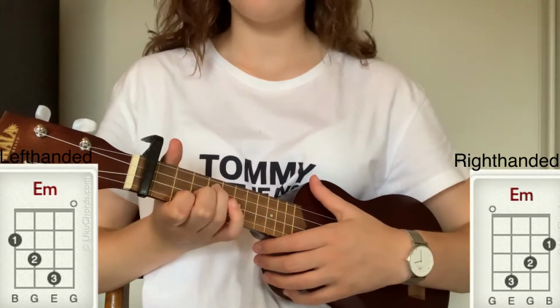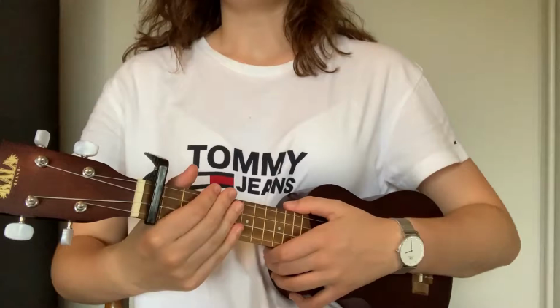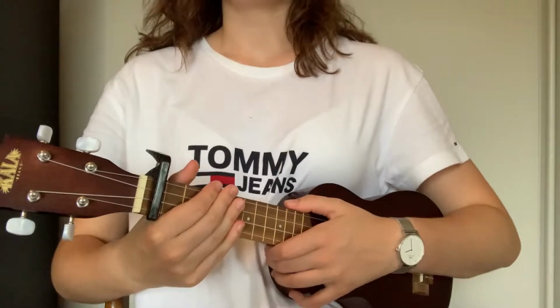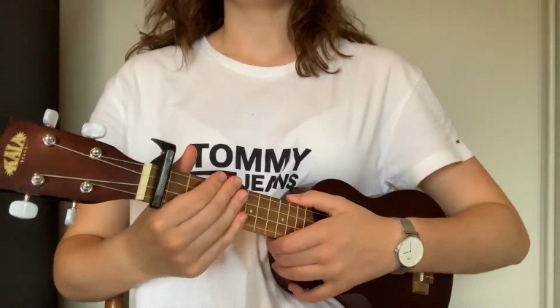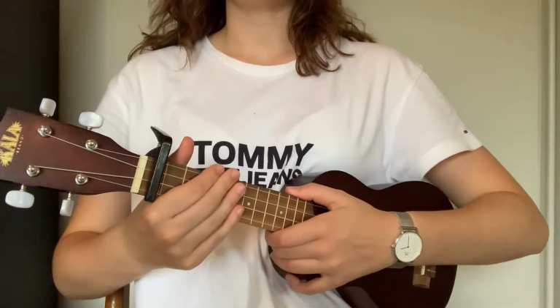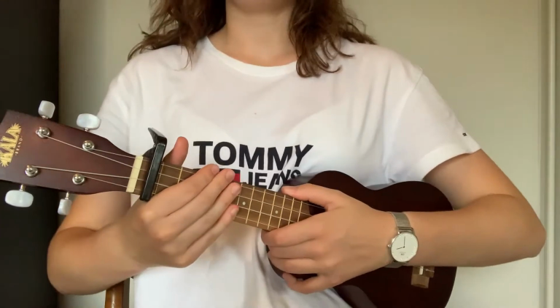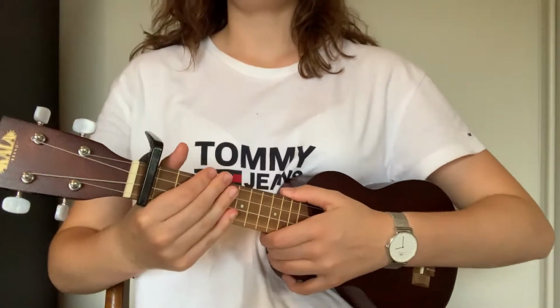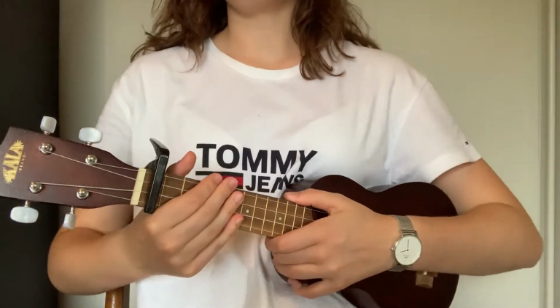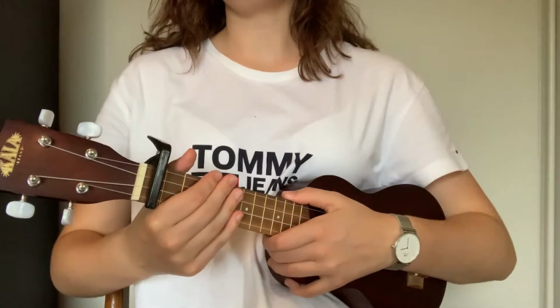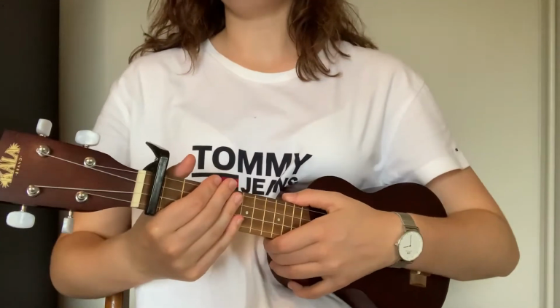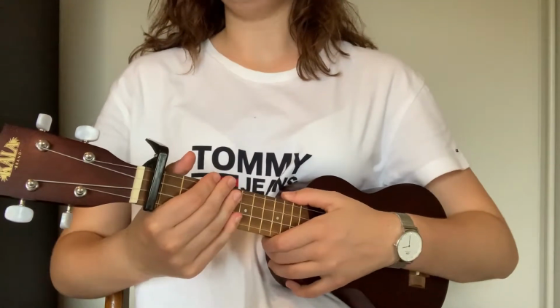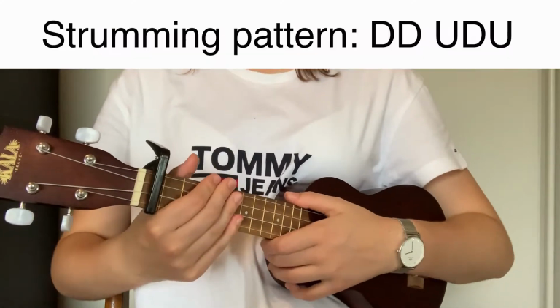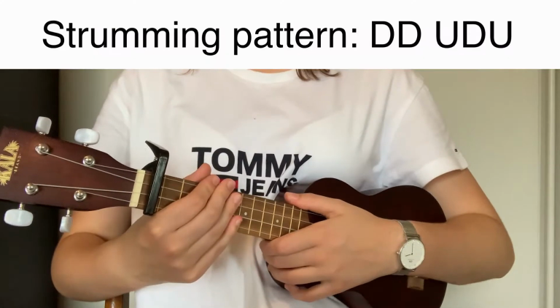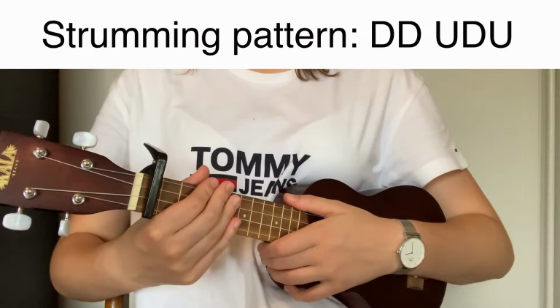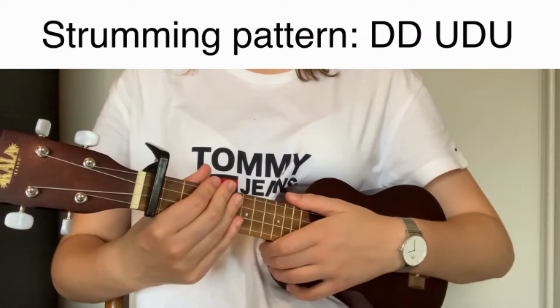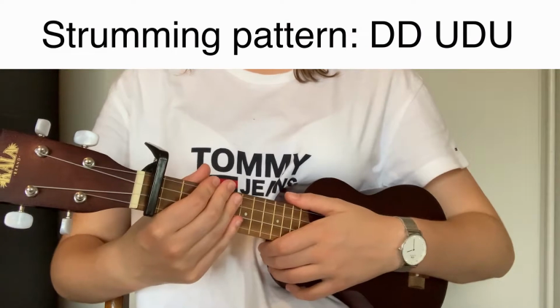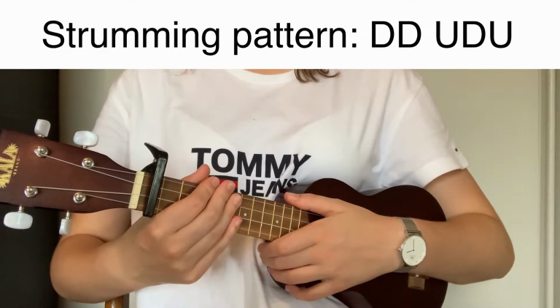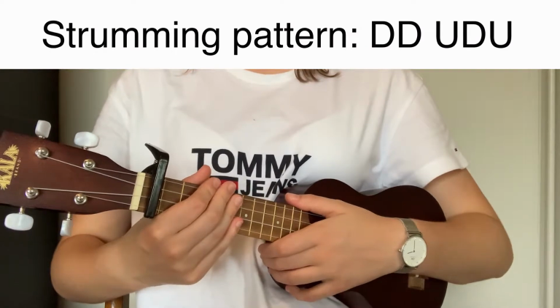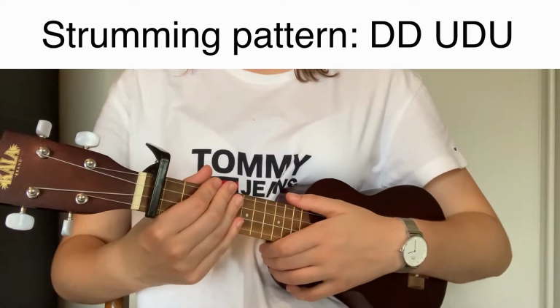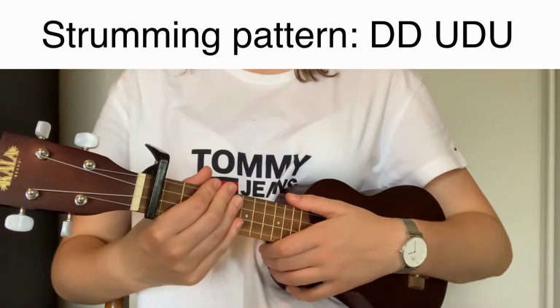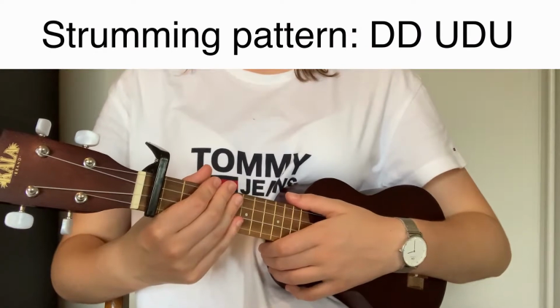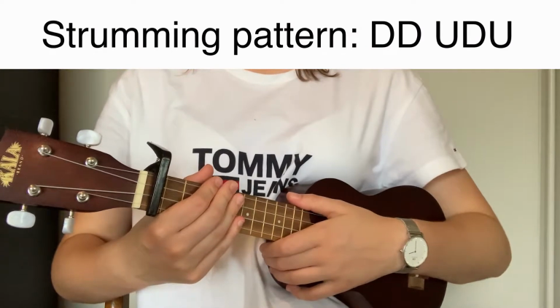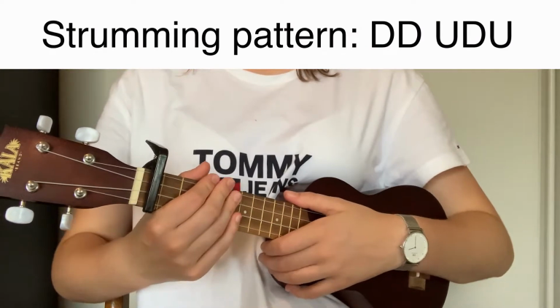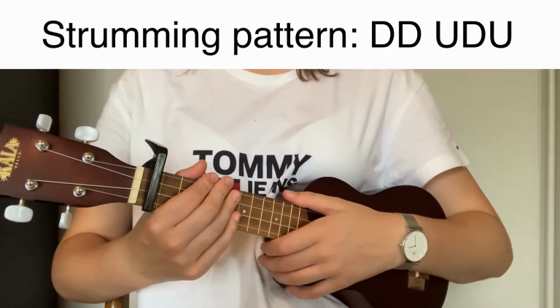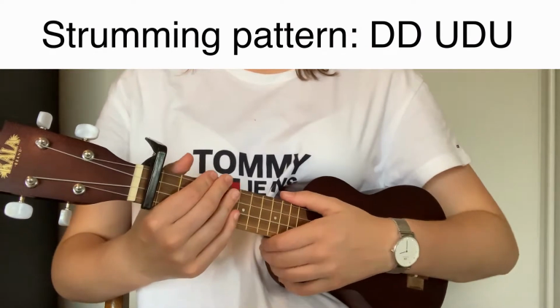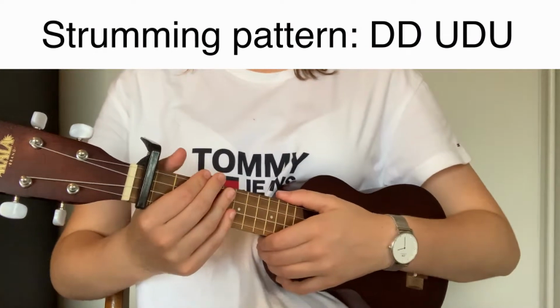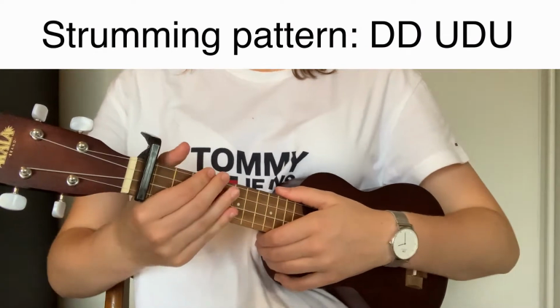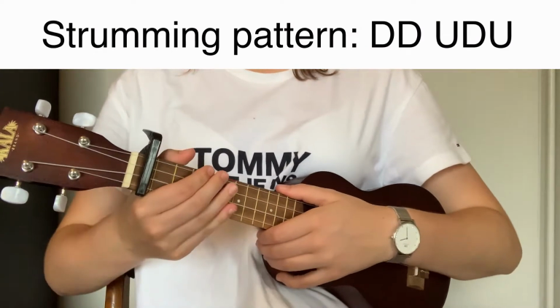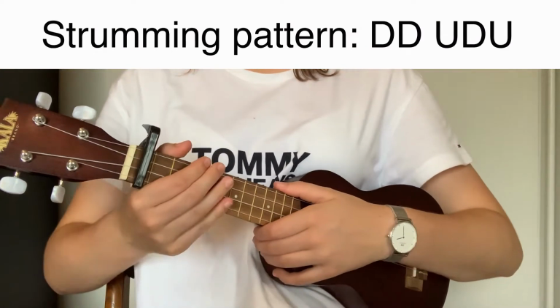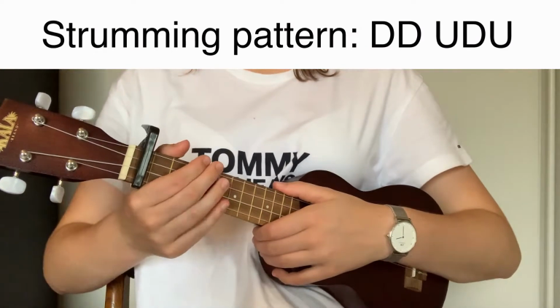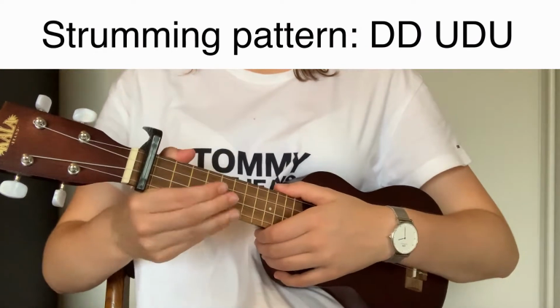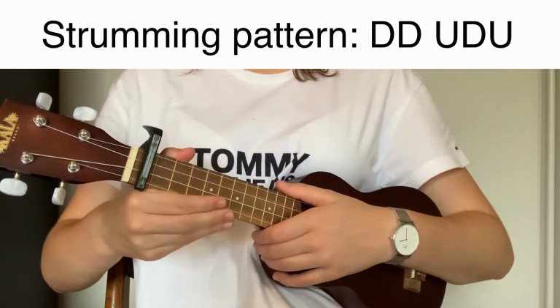The strumming pattern for the song is down, down, up, down, up. It sounds like this.